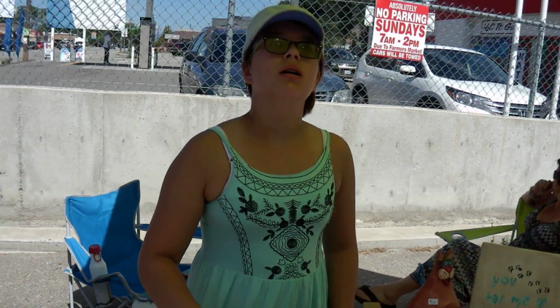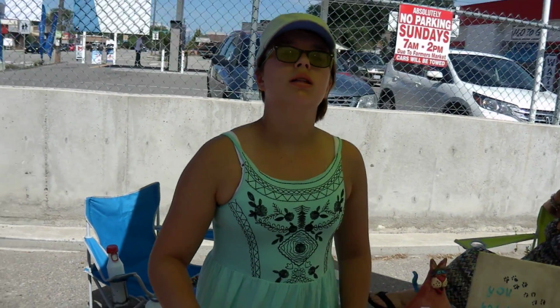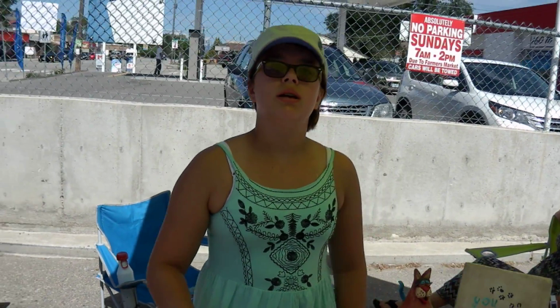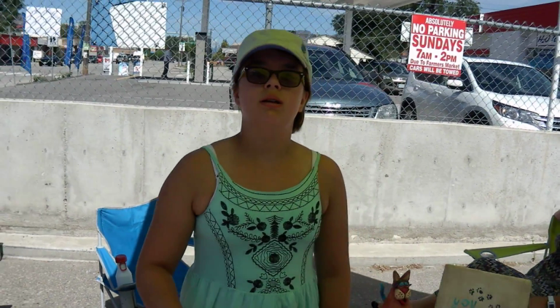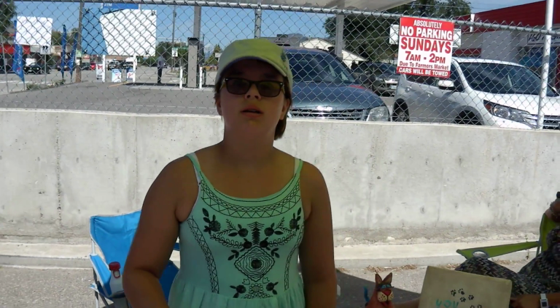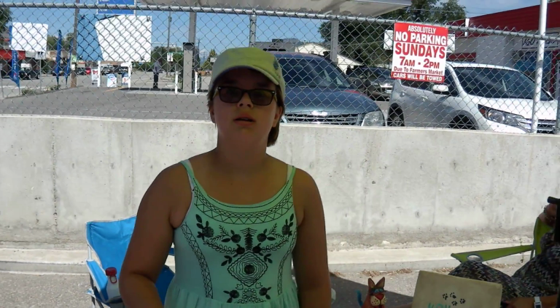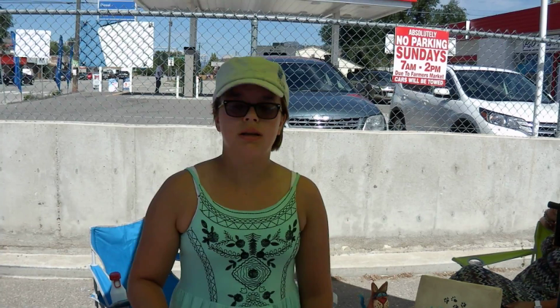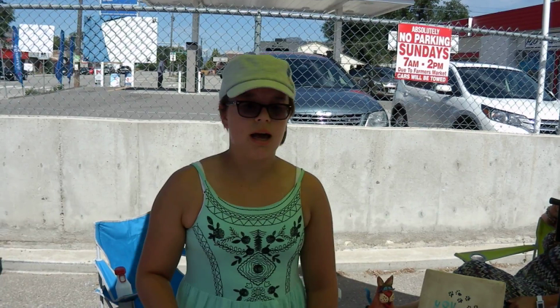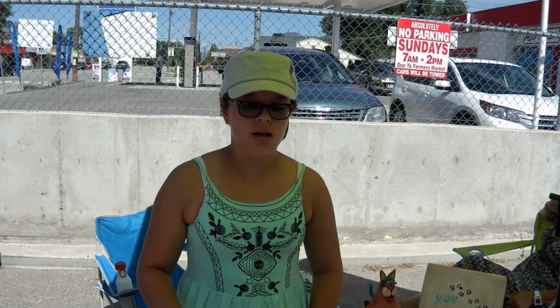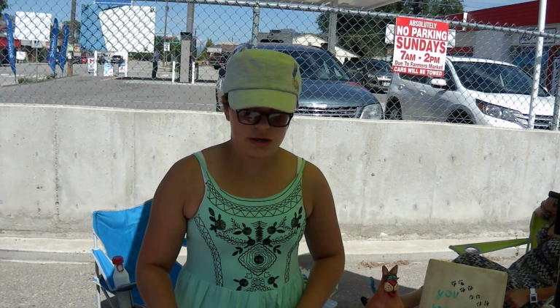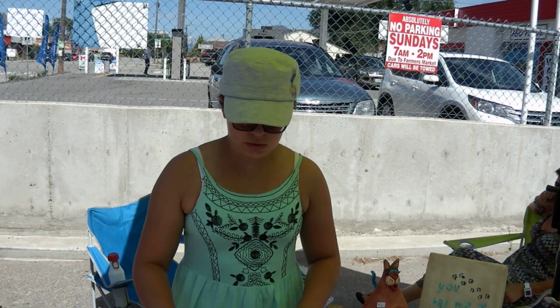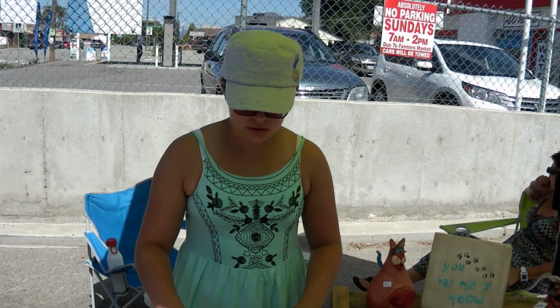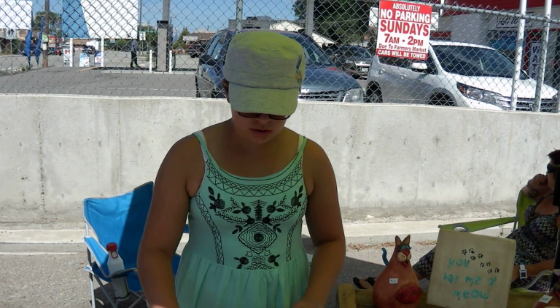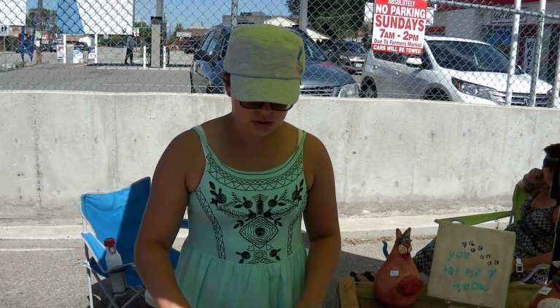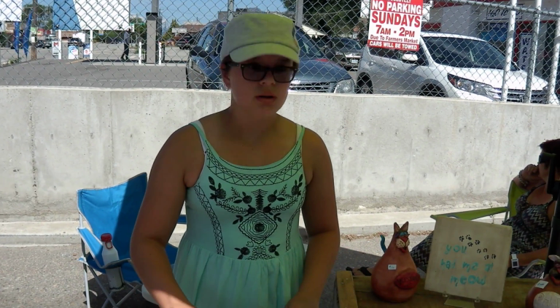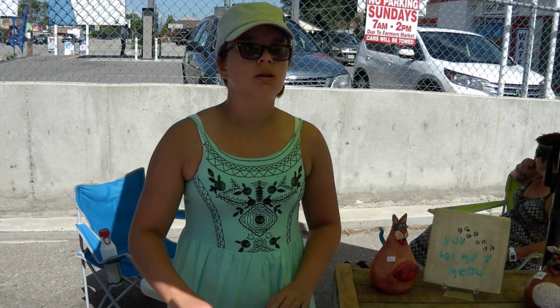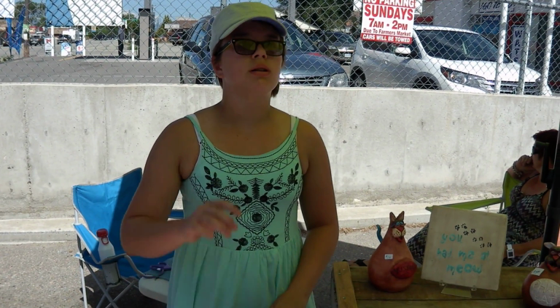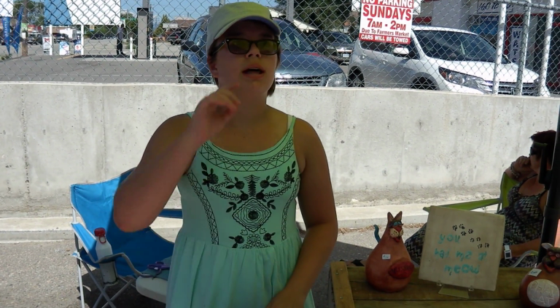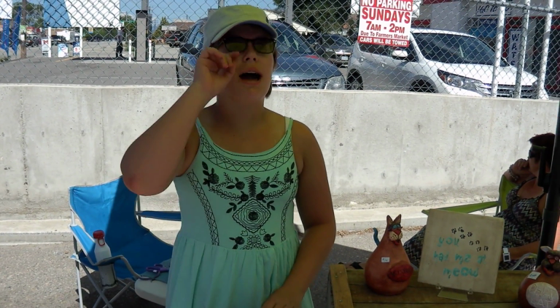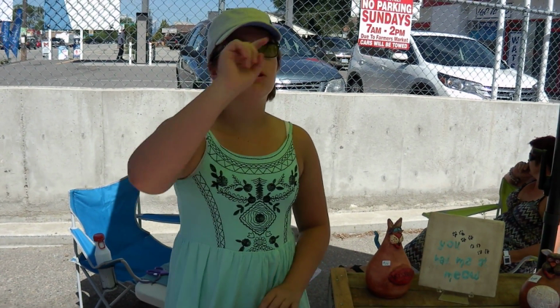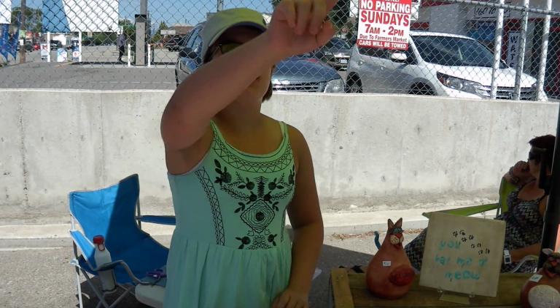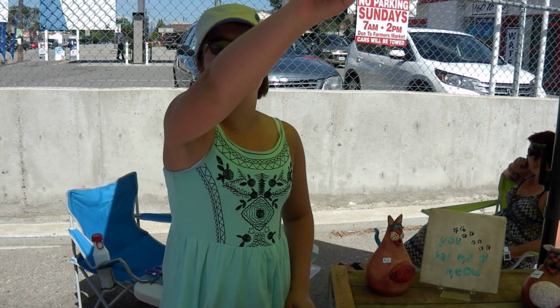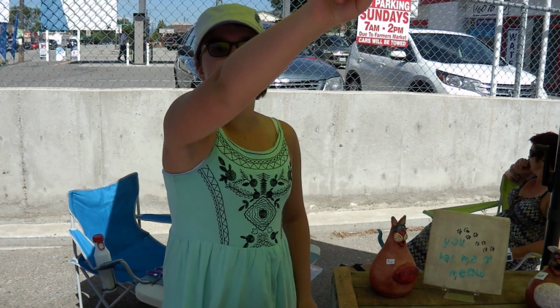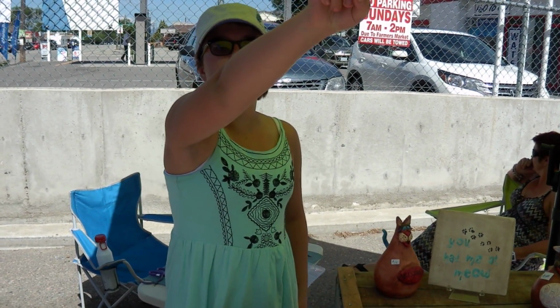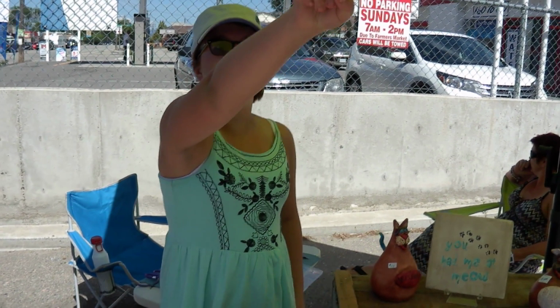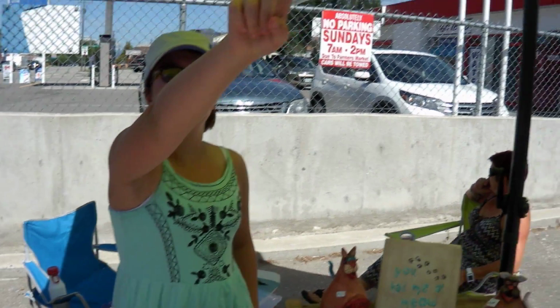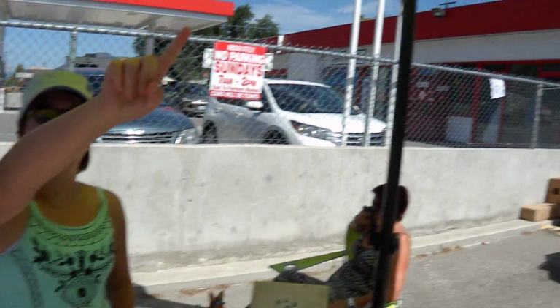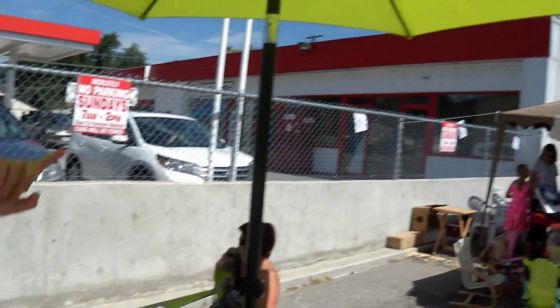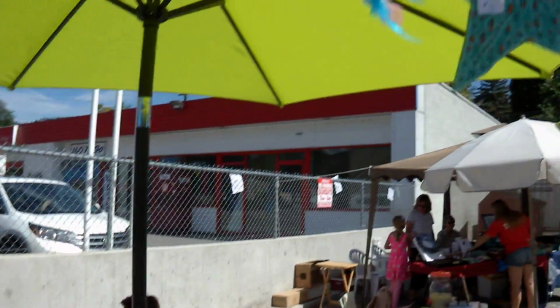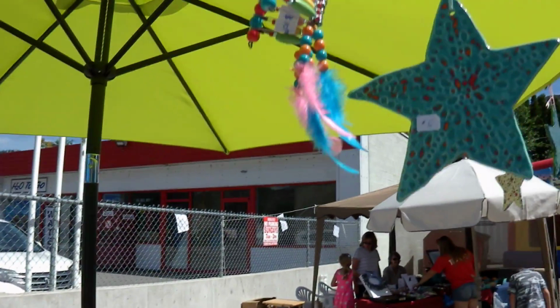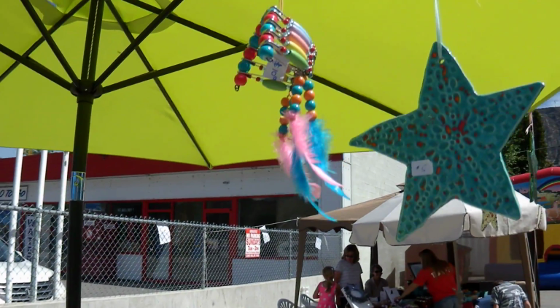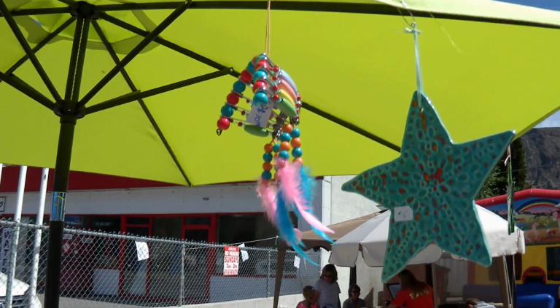And you make this stuff yourself? Yeah. And I have little headdresses up there. Little headdresses.